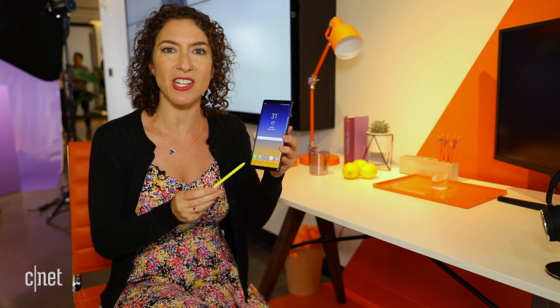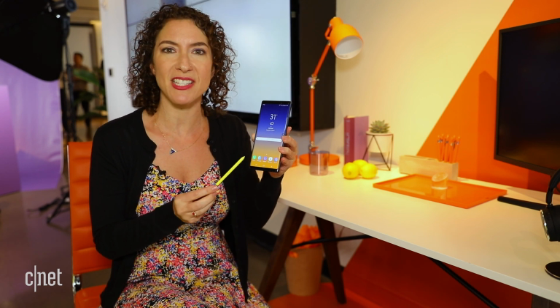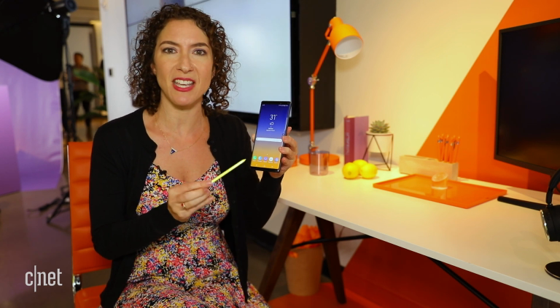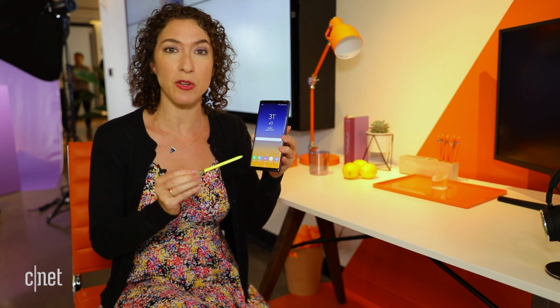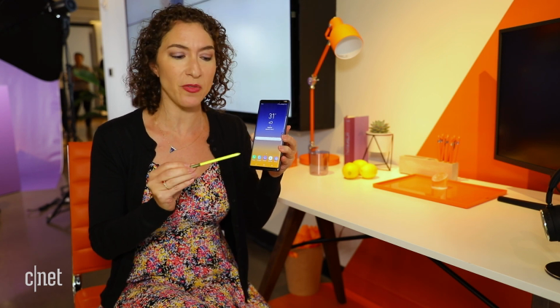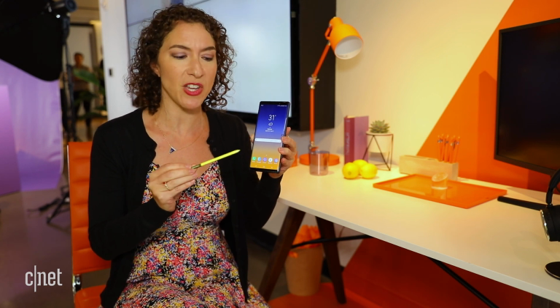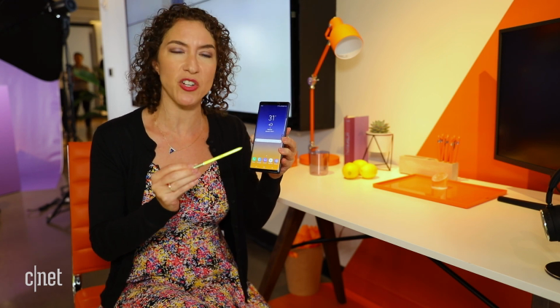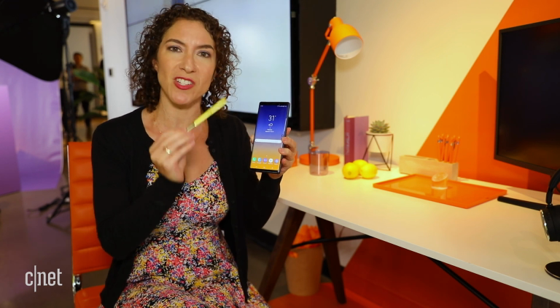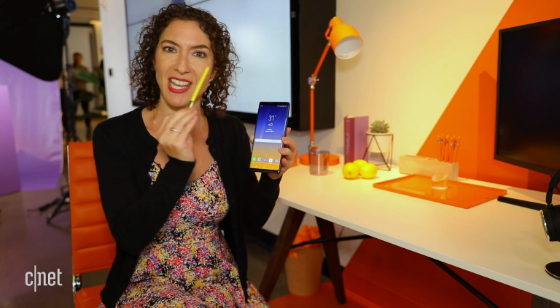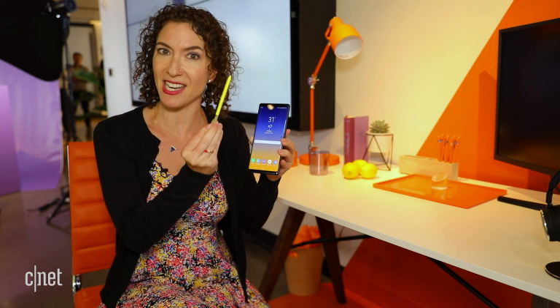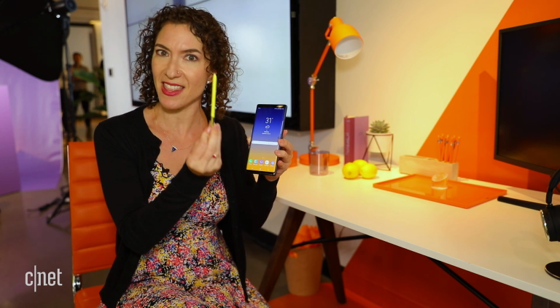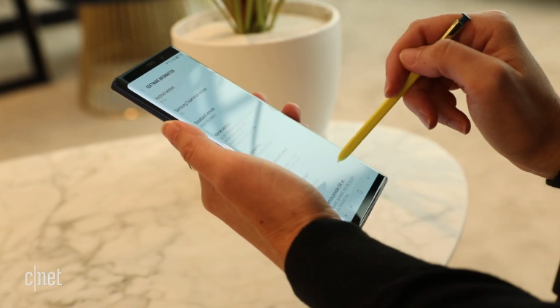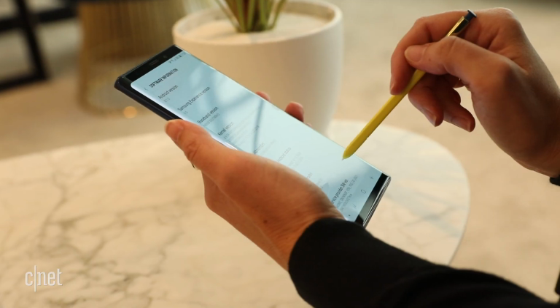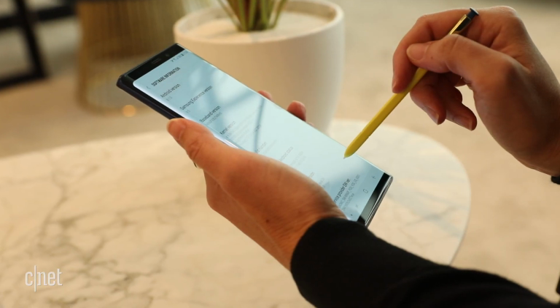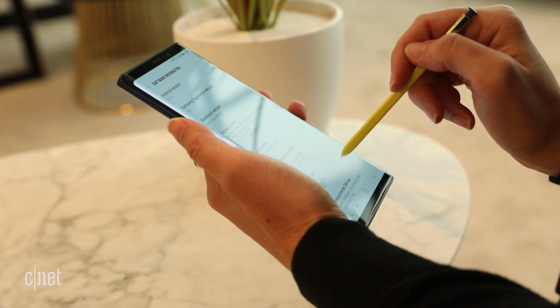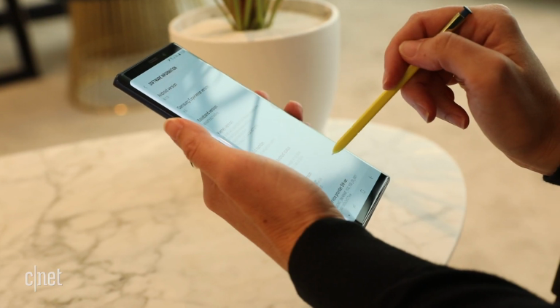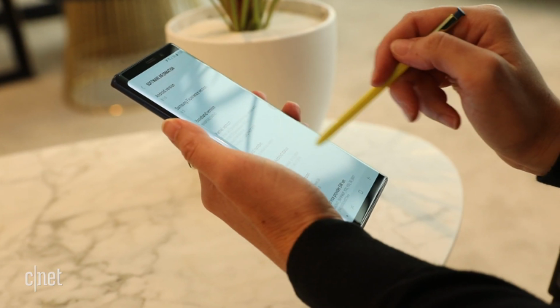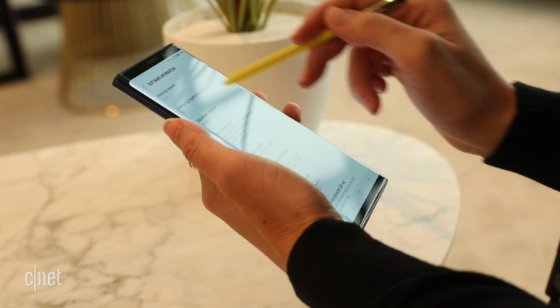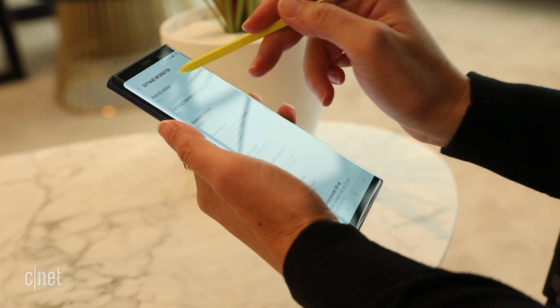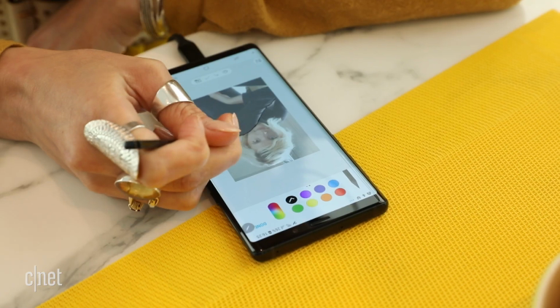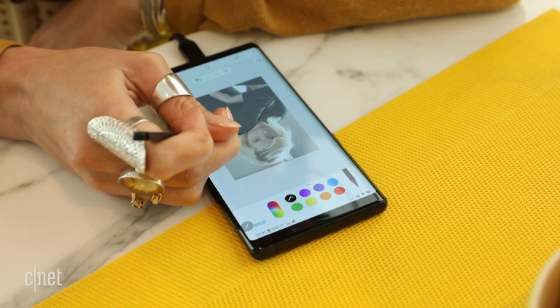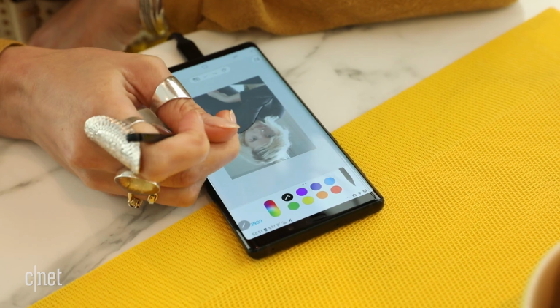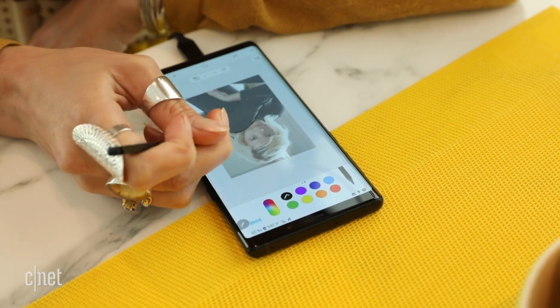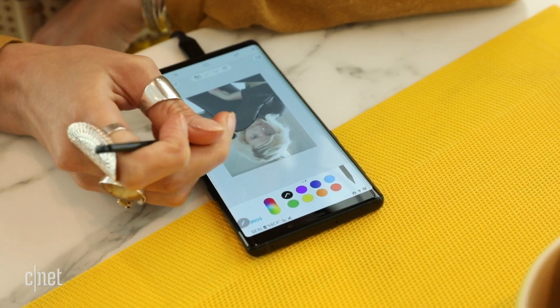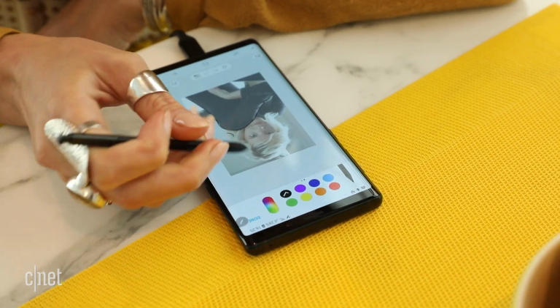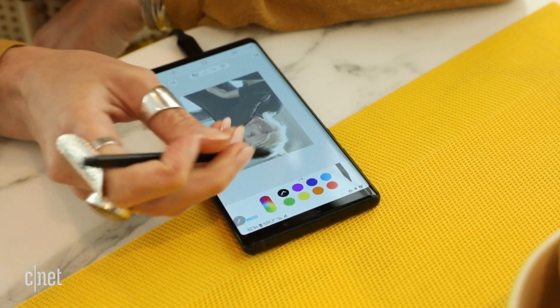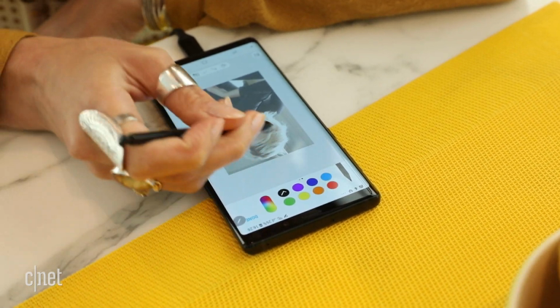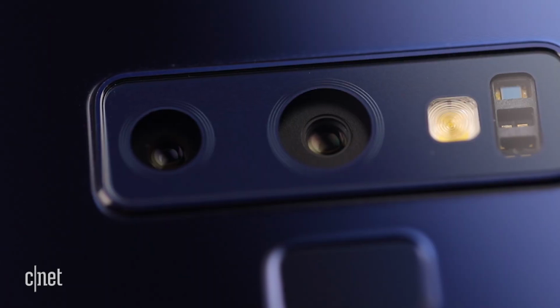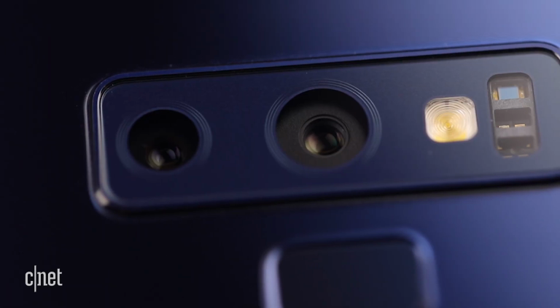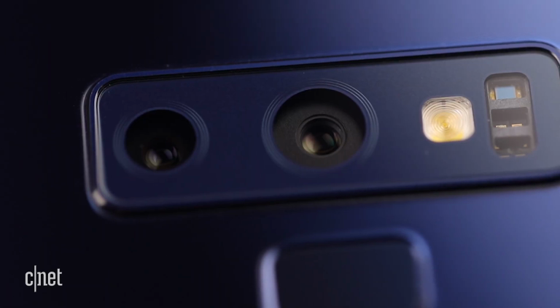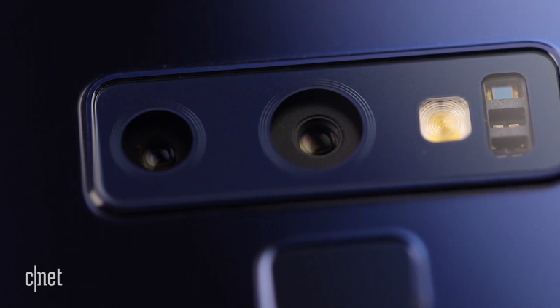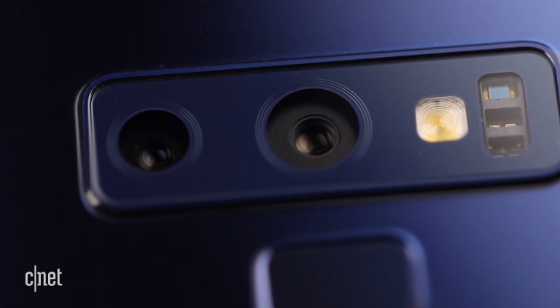You're going to see new features in the S Pen Stylus, and also one or two in the camera on the back.